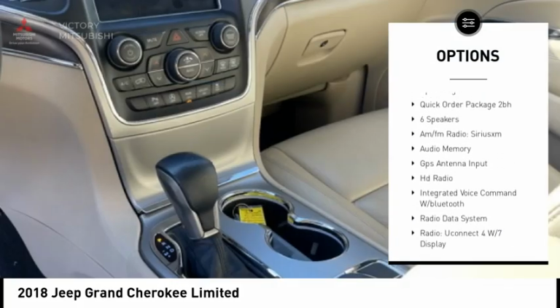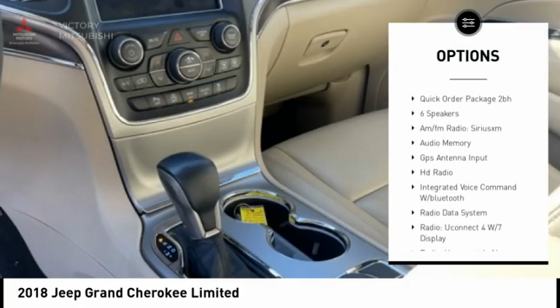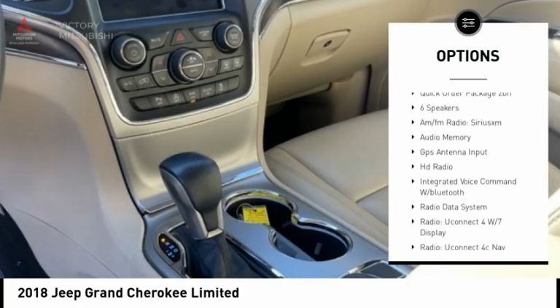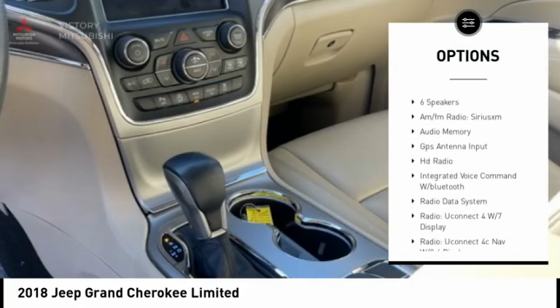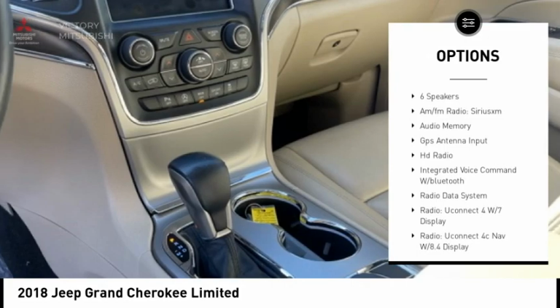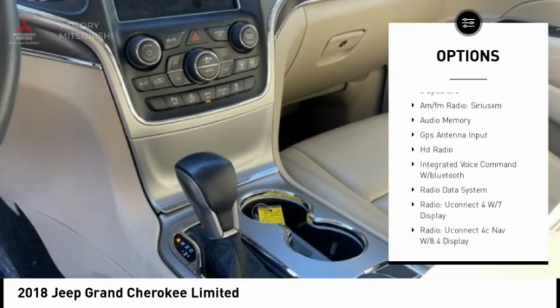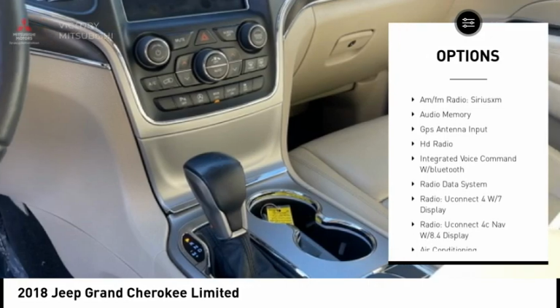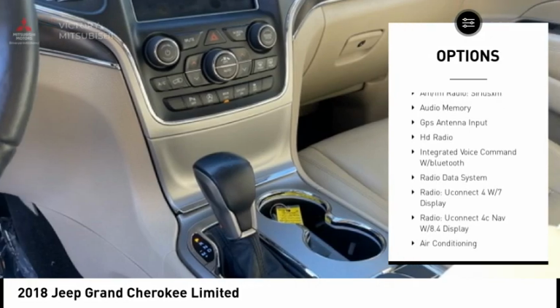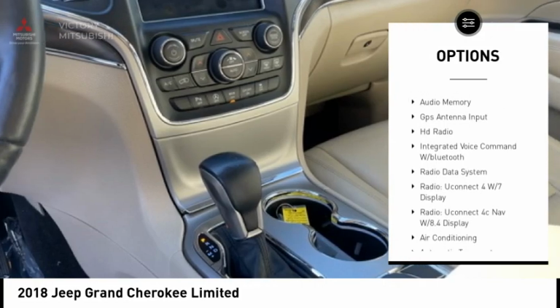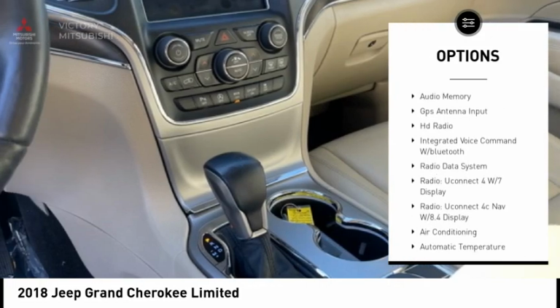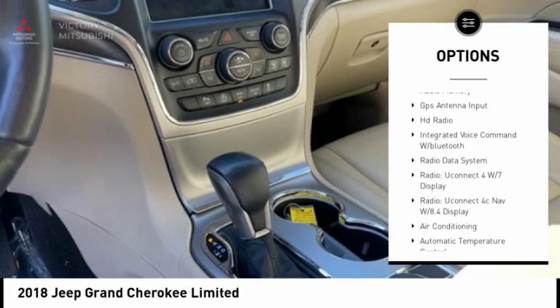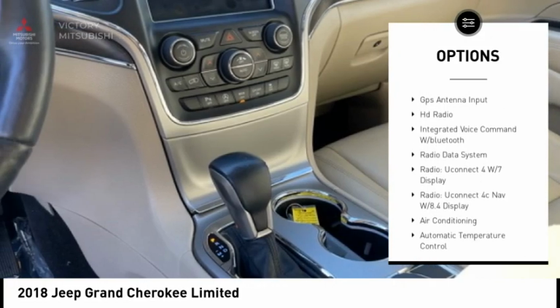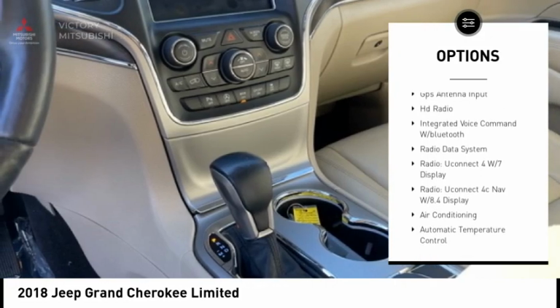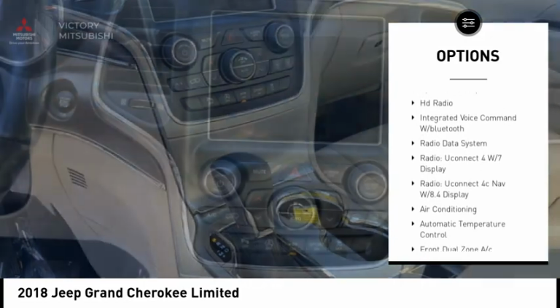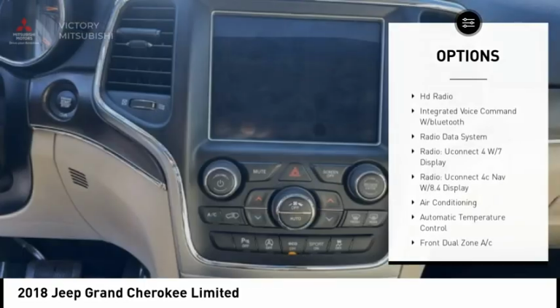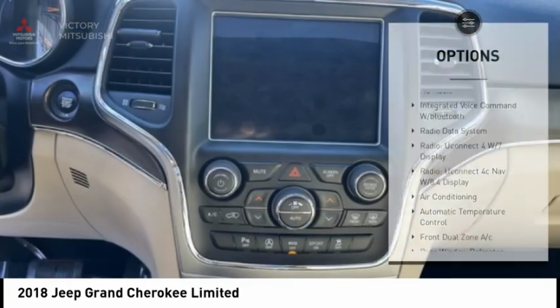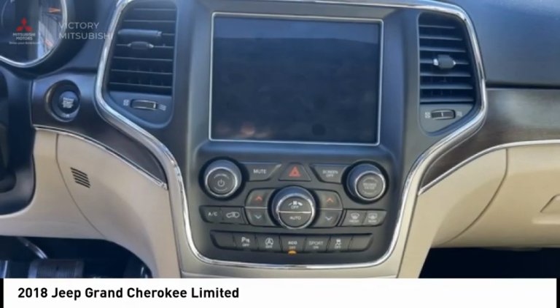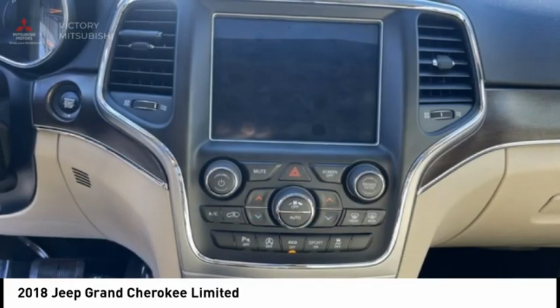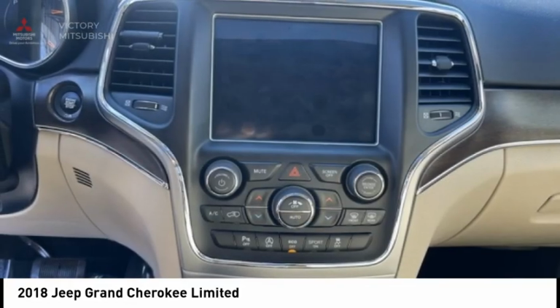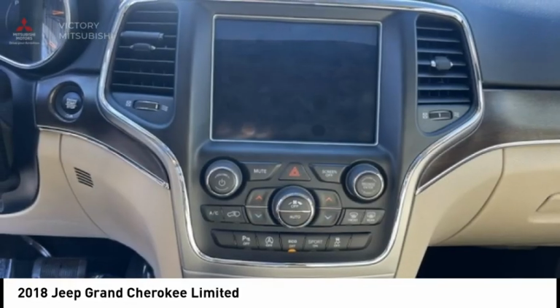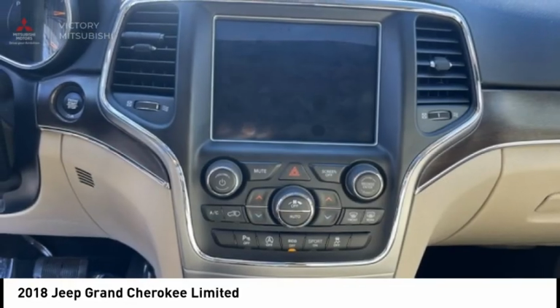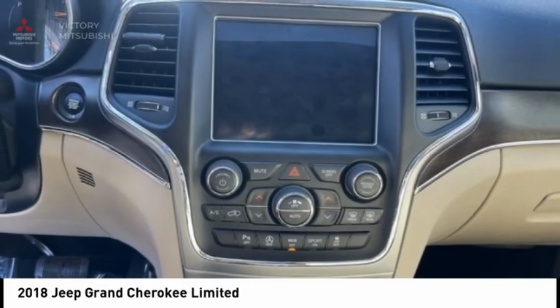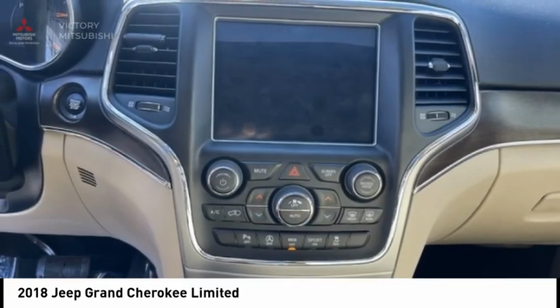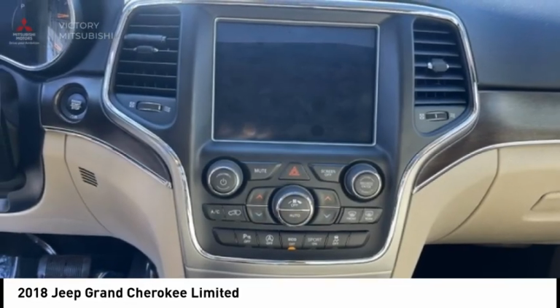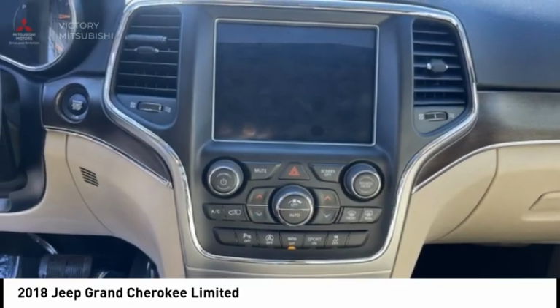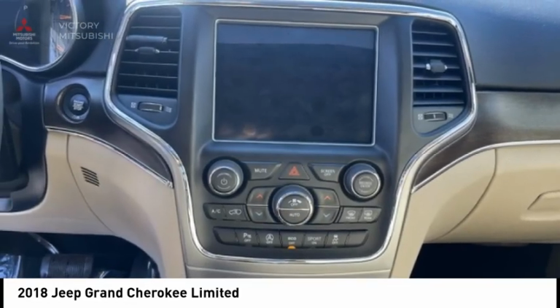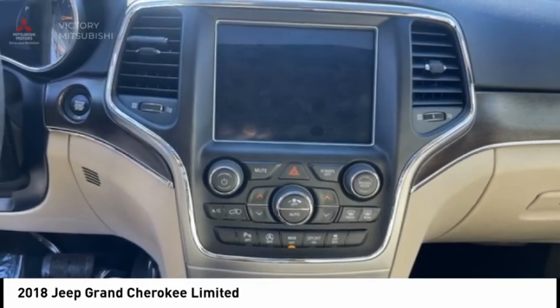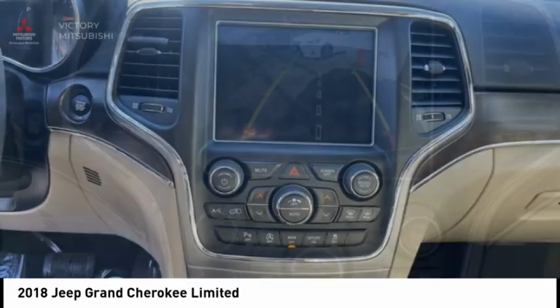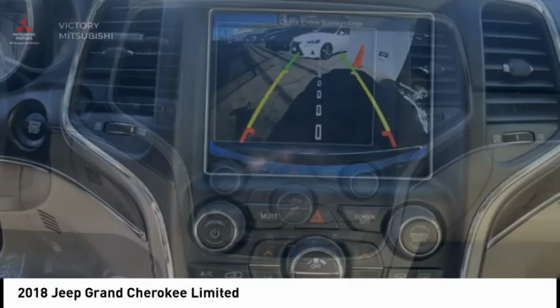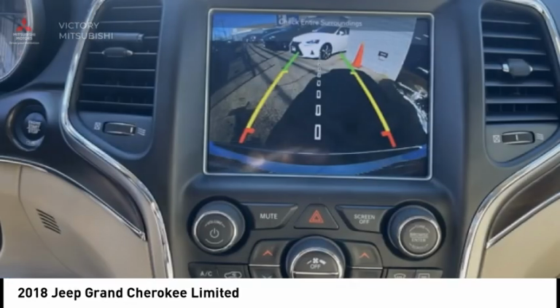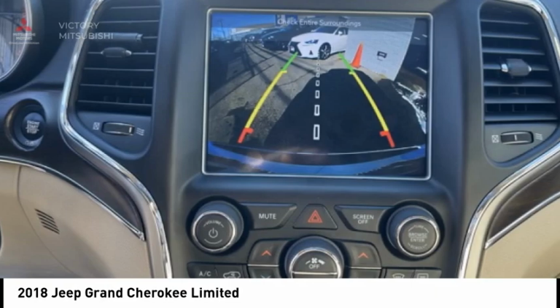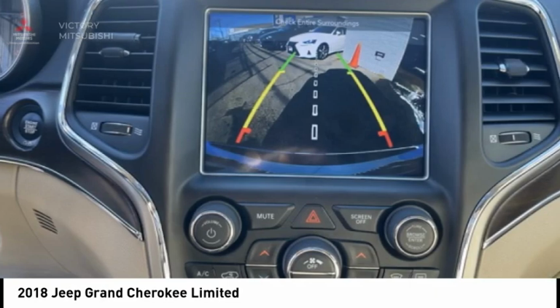Fog lights, four-wheel disc brakes, speed control, electronic stability control, traction control.